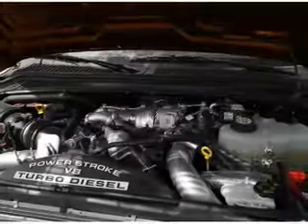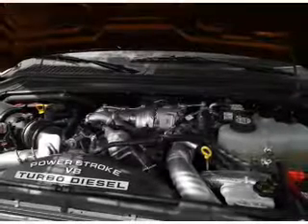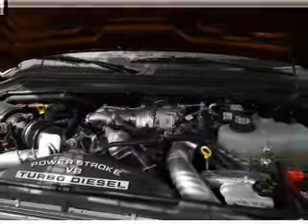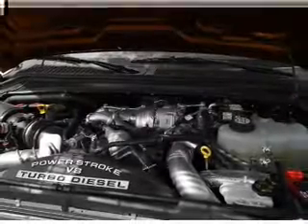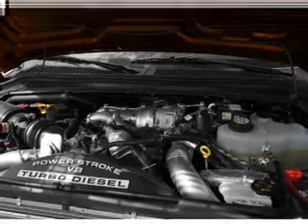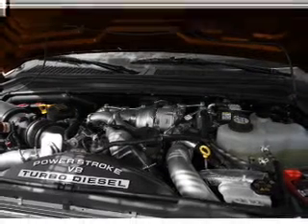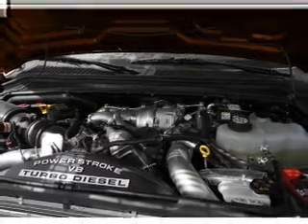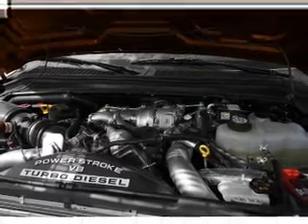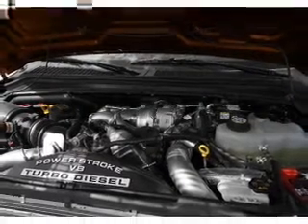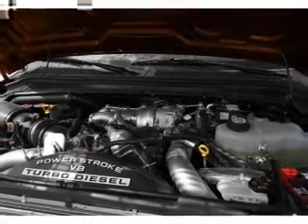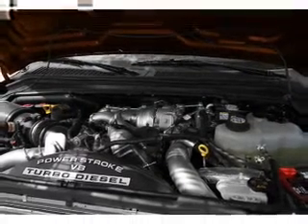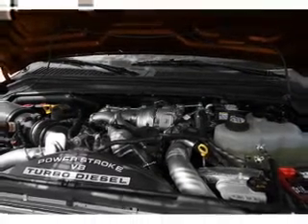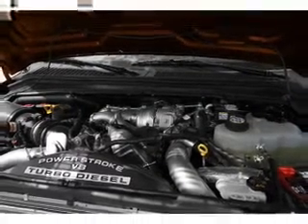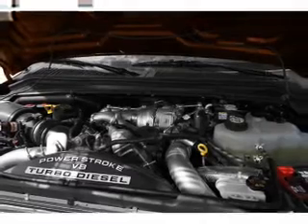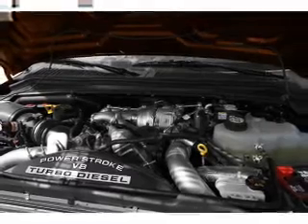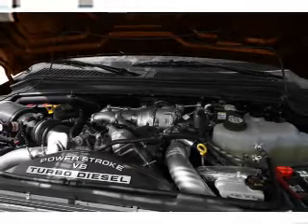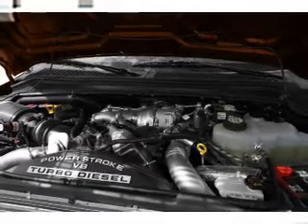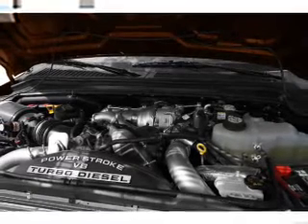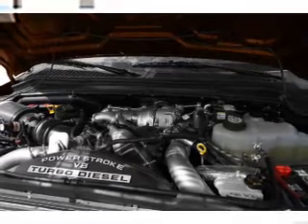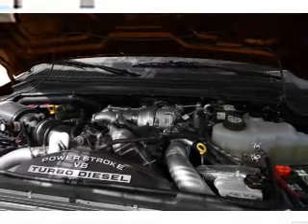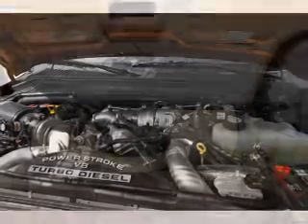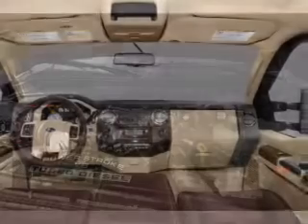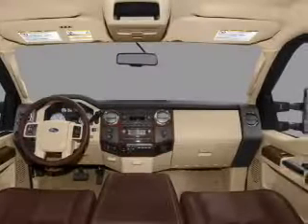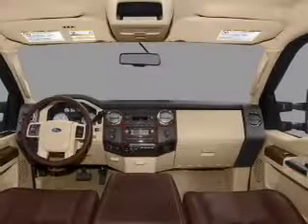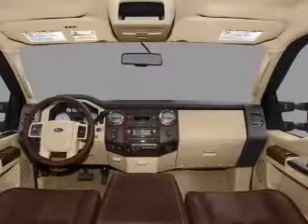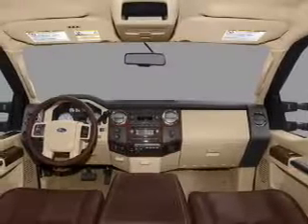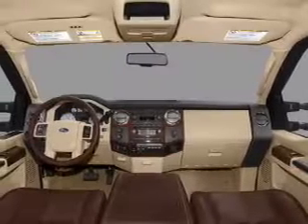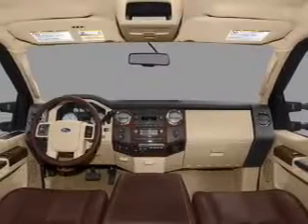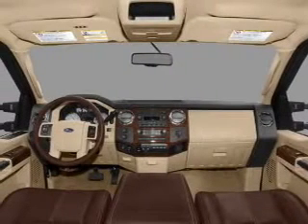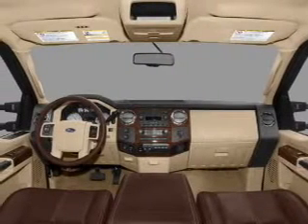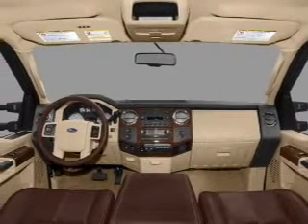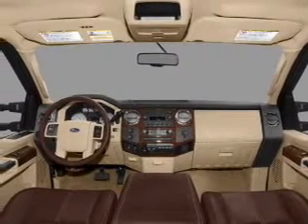Power door locks, power windows, power steering, and AM-FM stereo with a CD player.